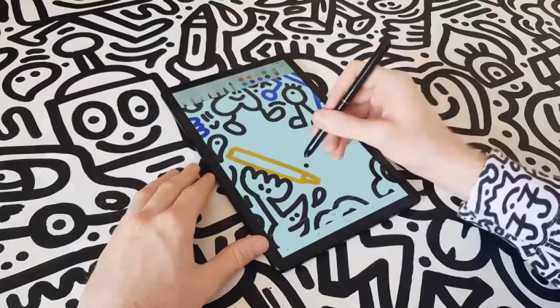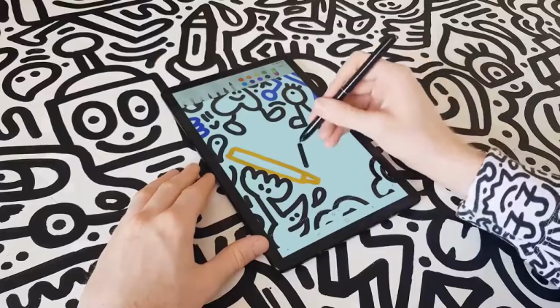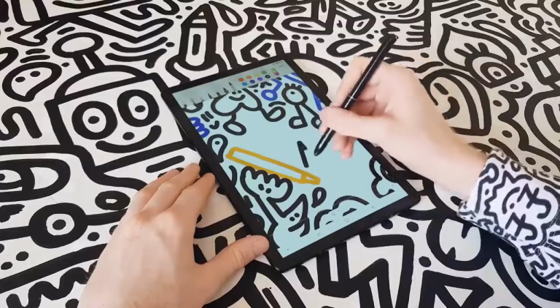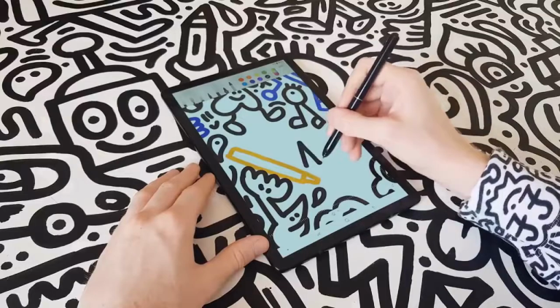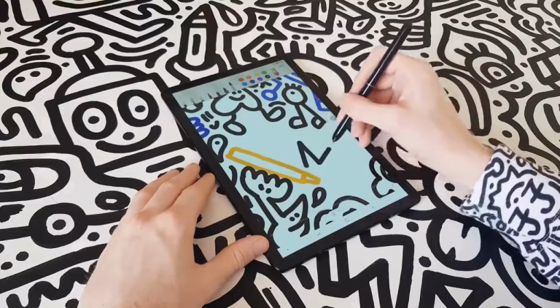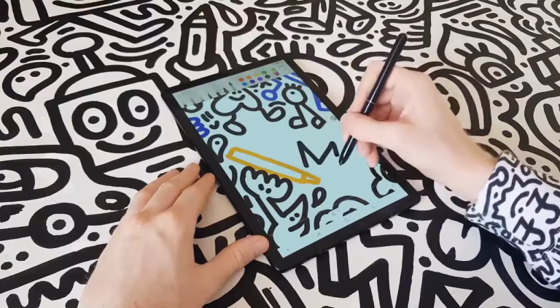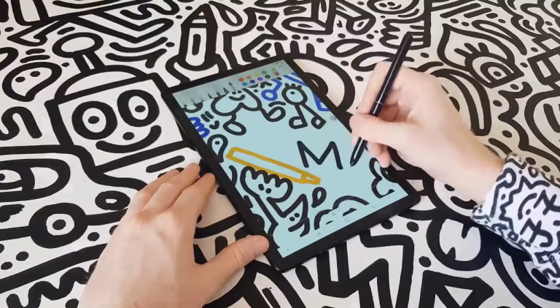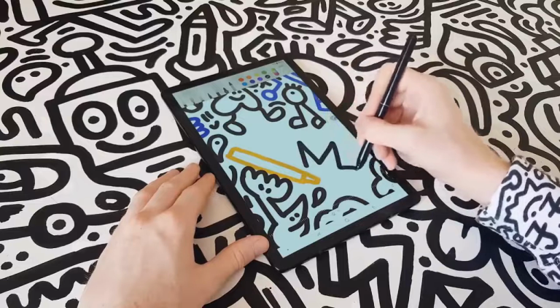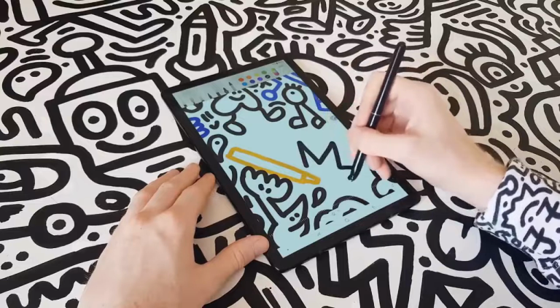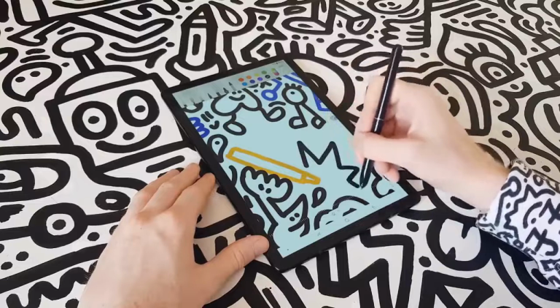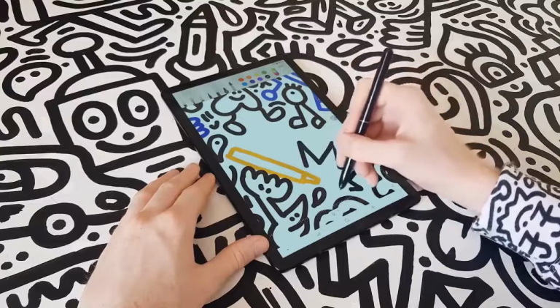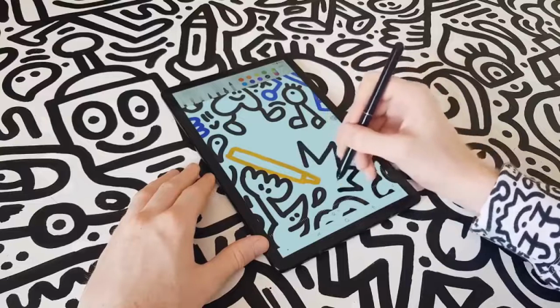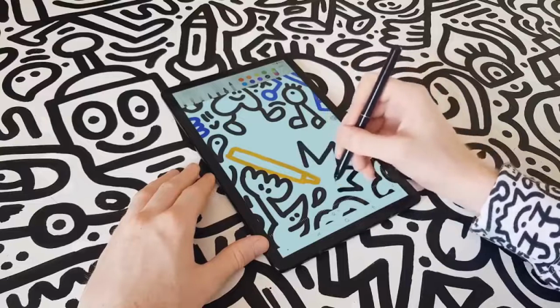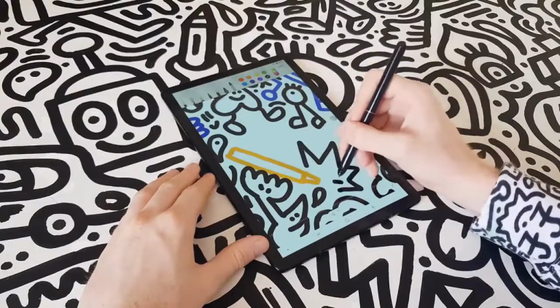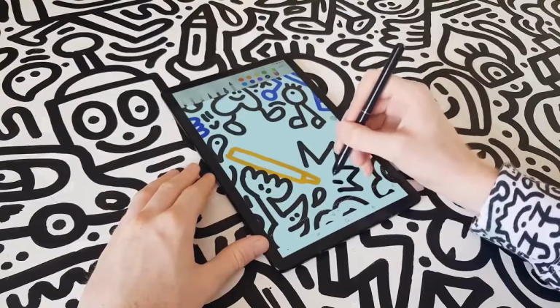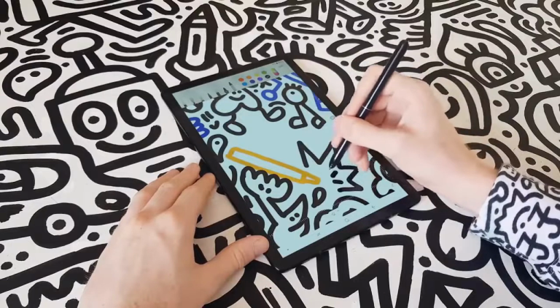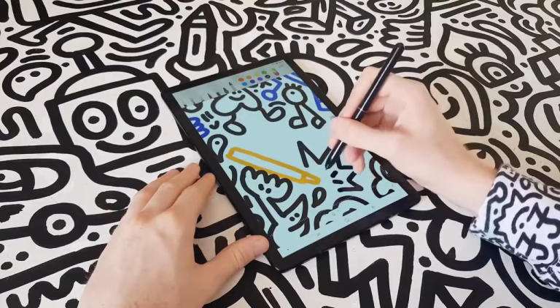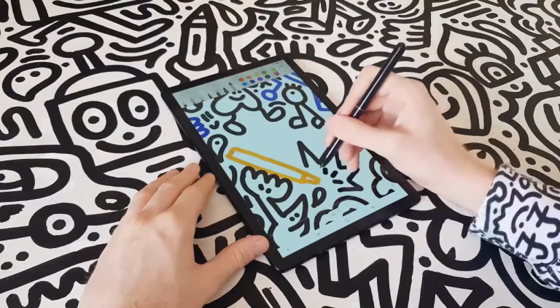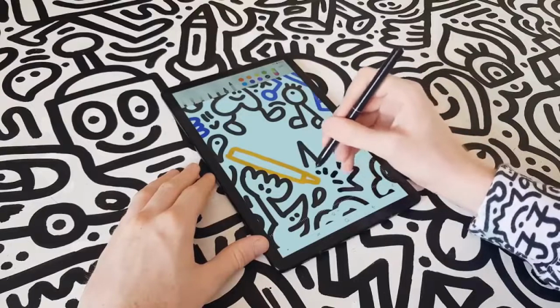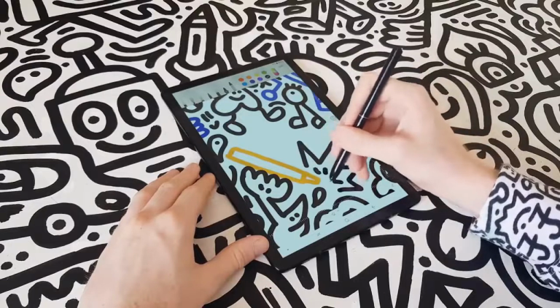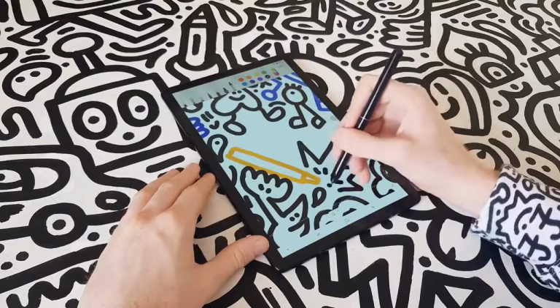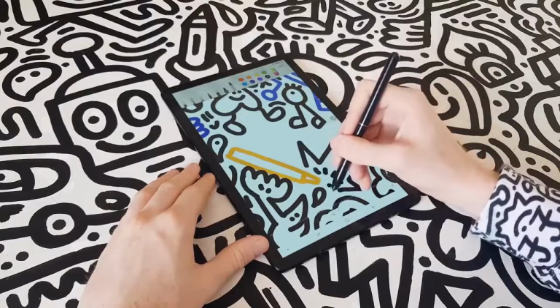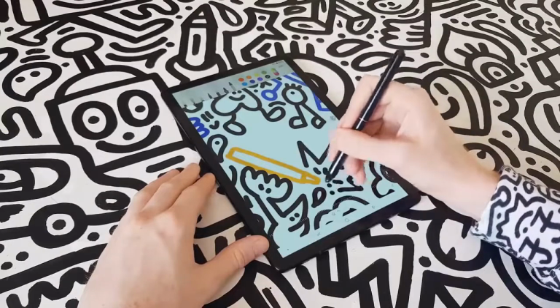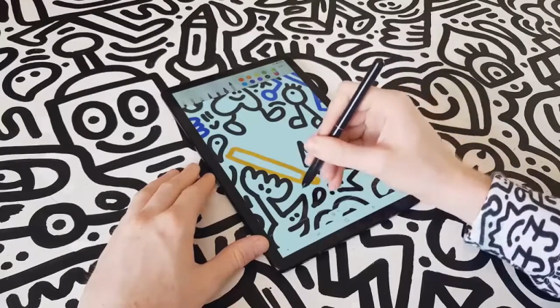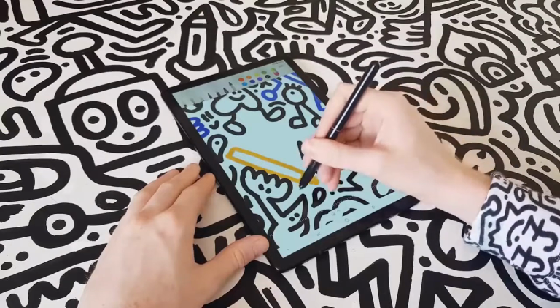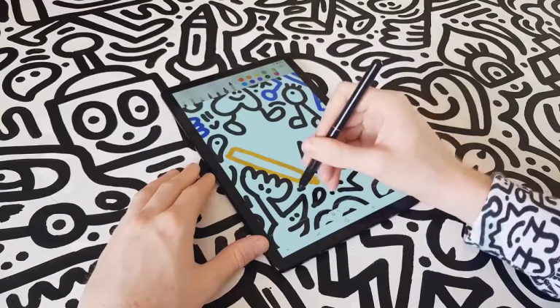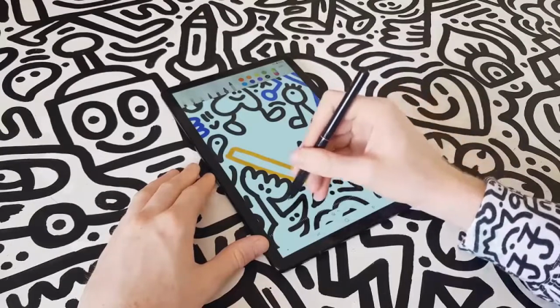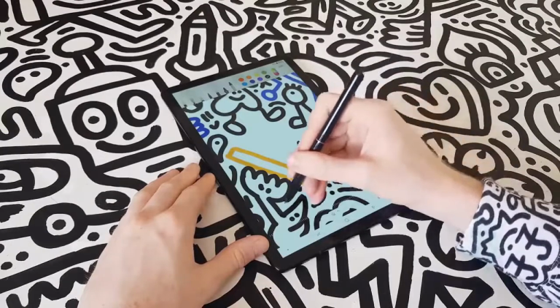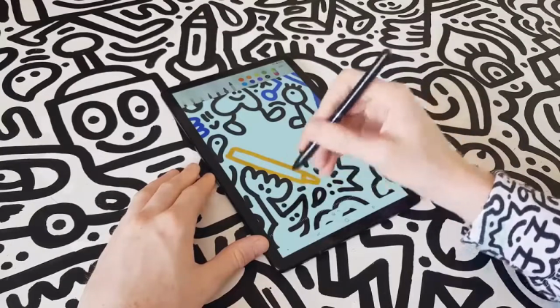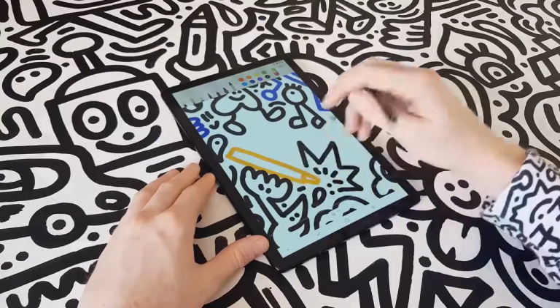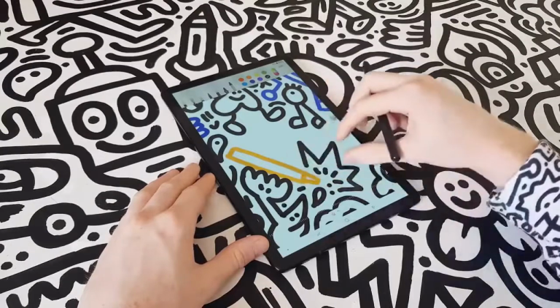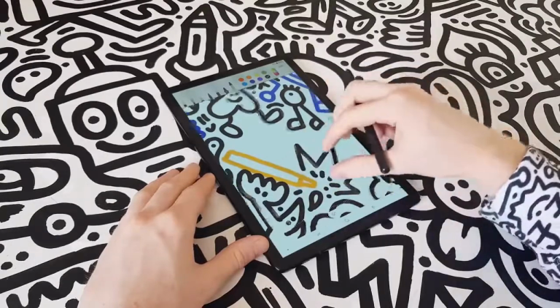I can even explore my artistic side — that is a Tab S4.